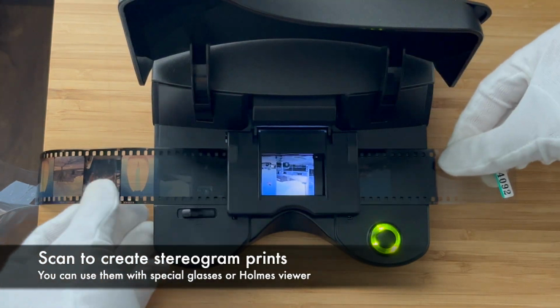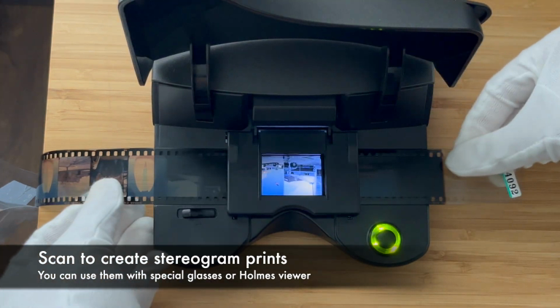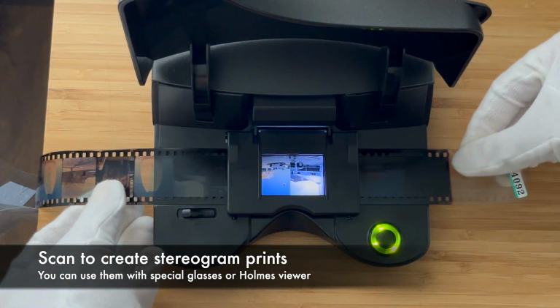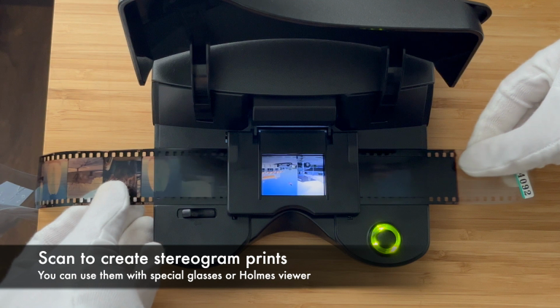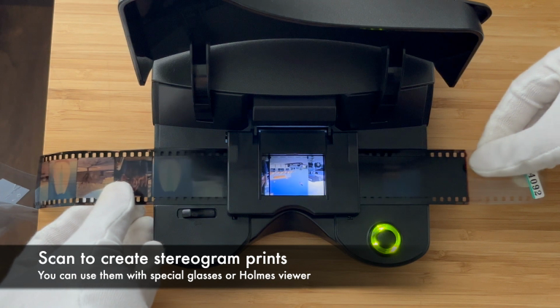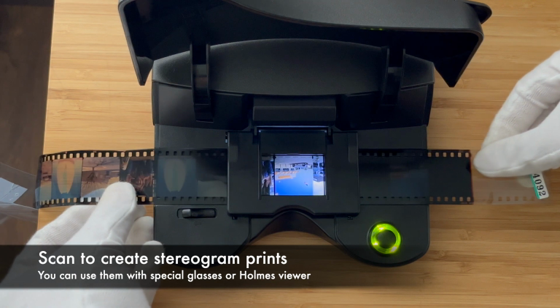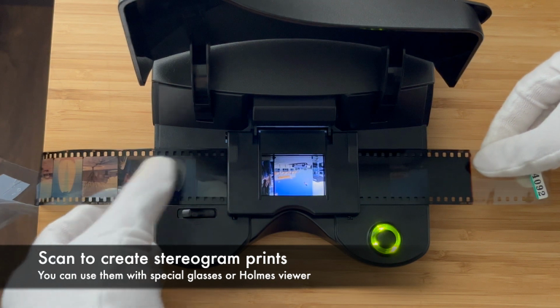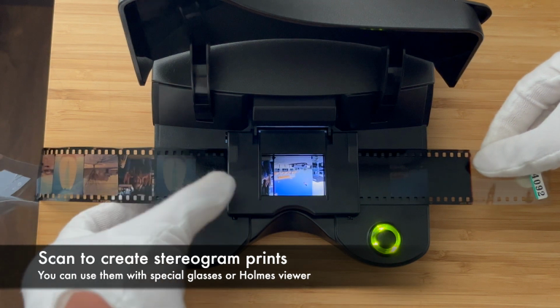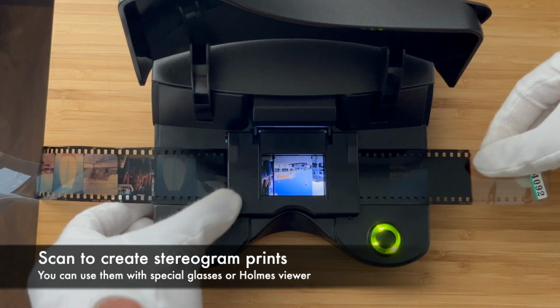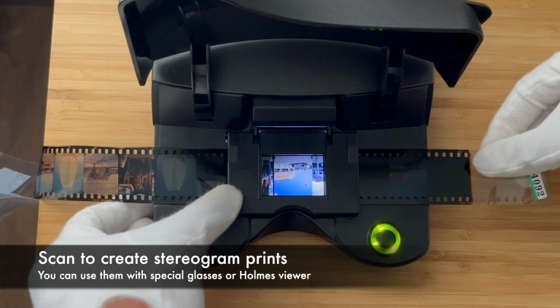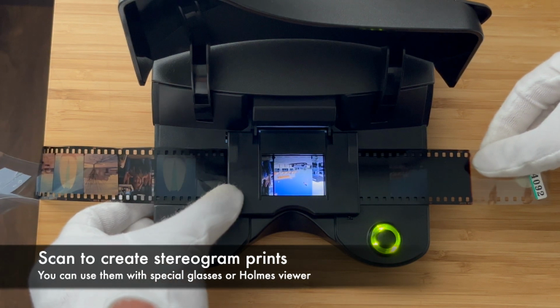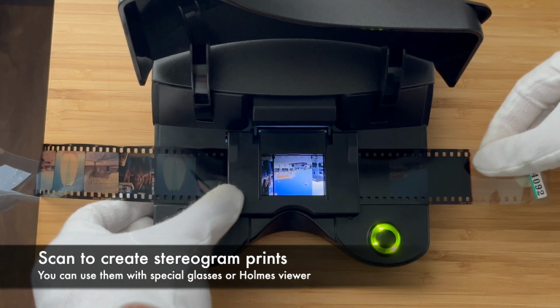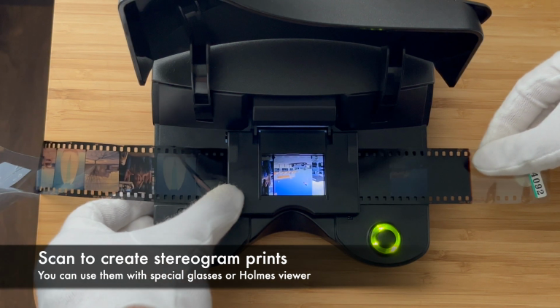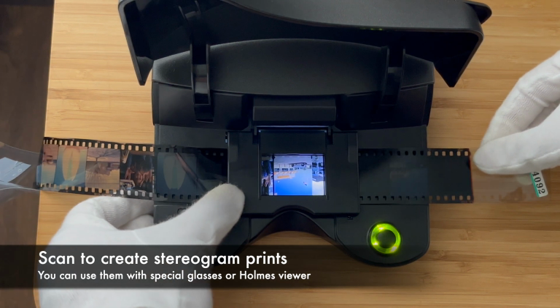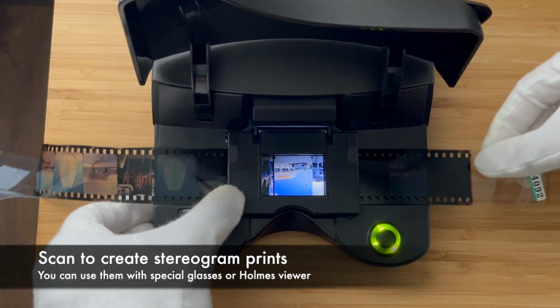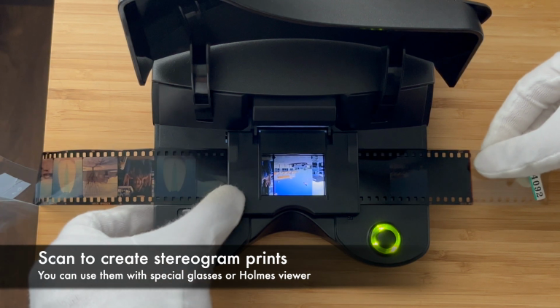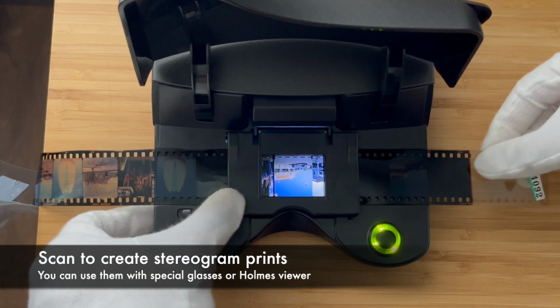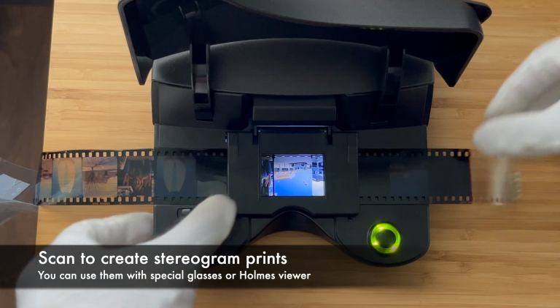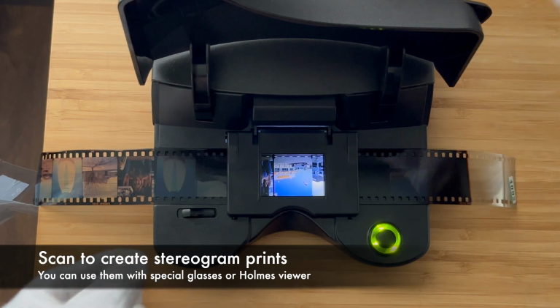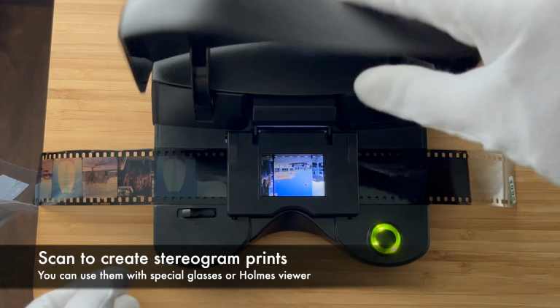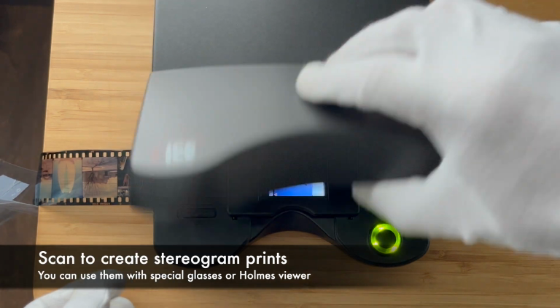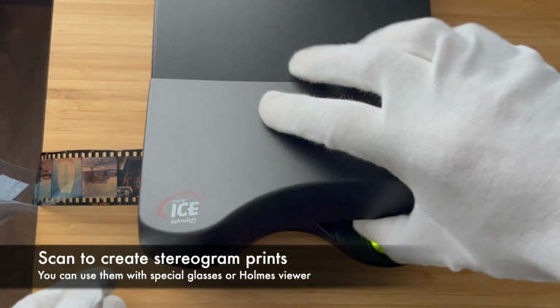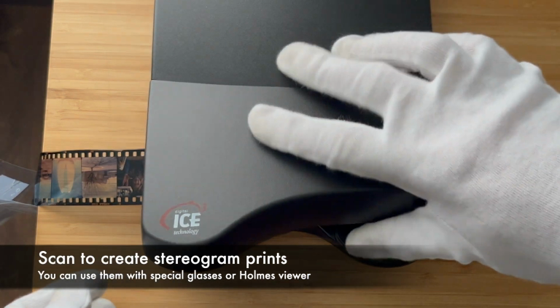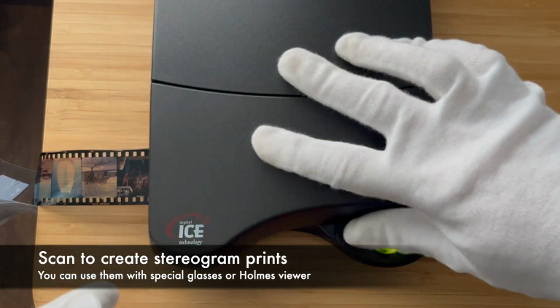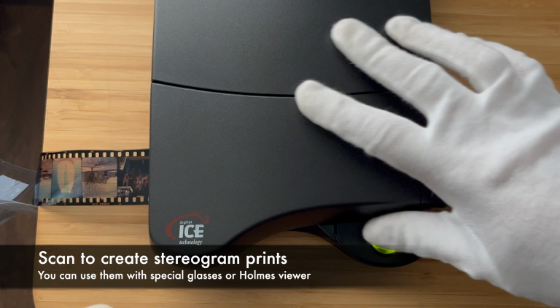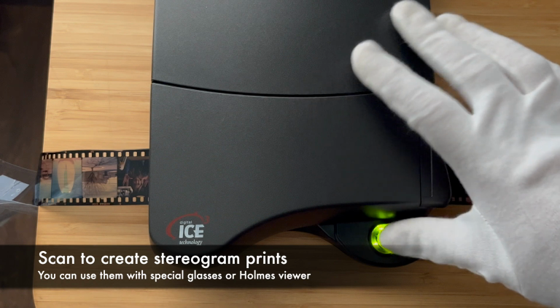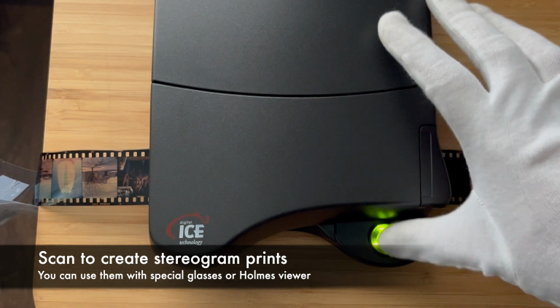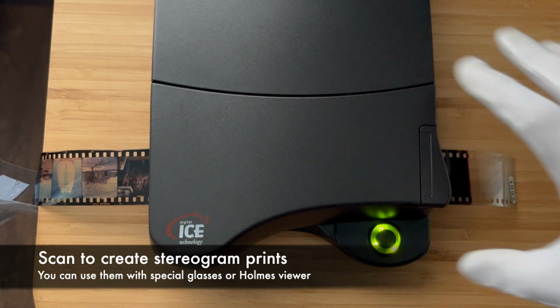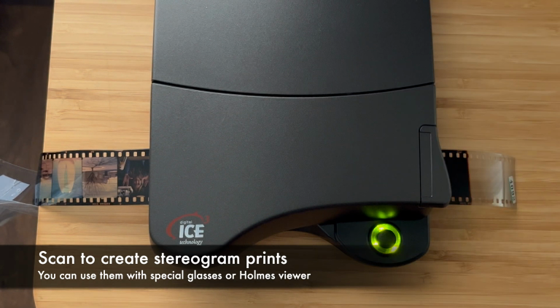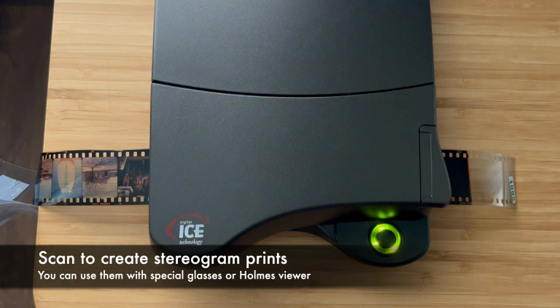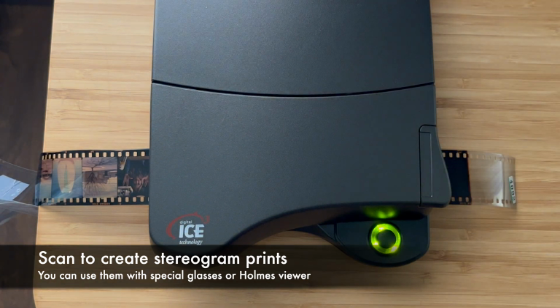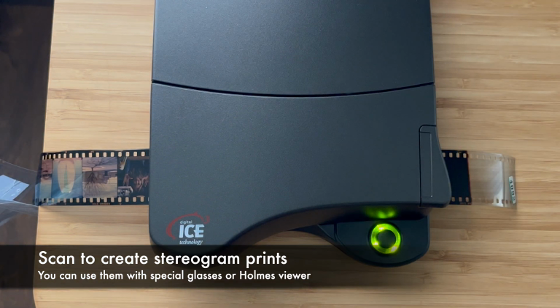Label which one is right and which one is left. This way you can create printed stereograms.